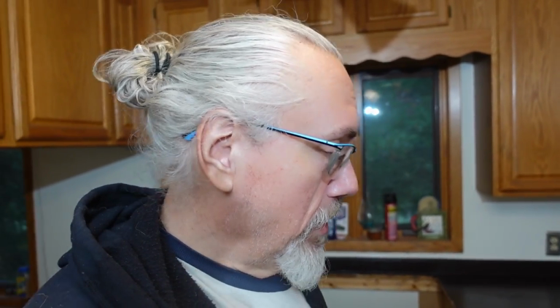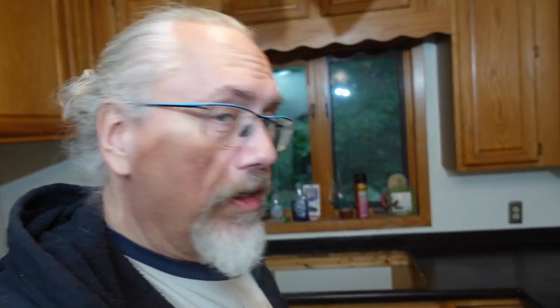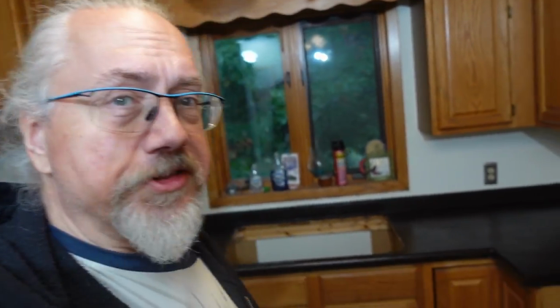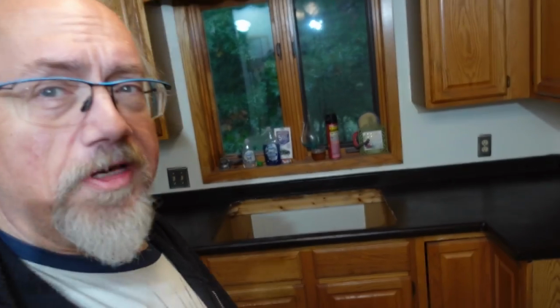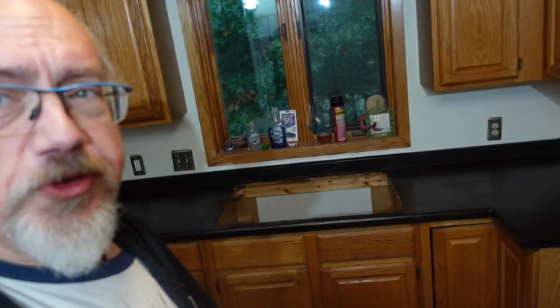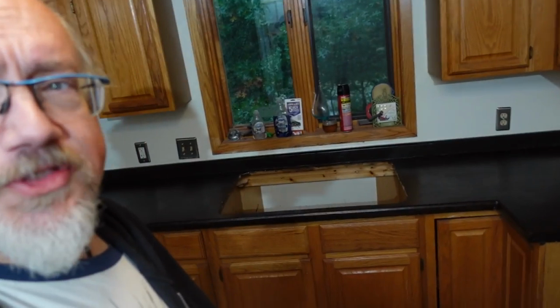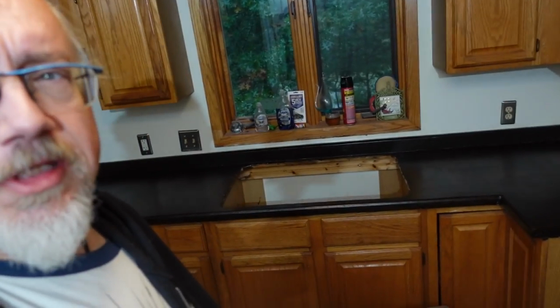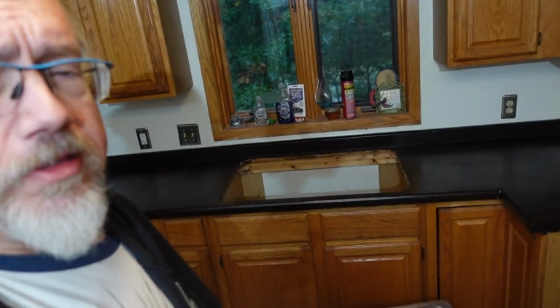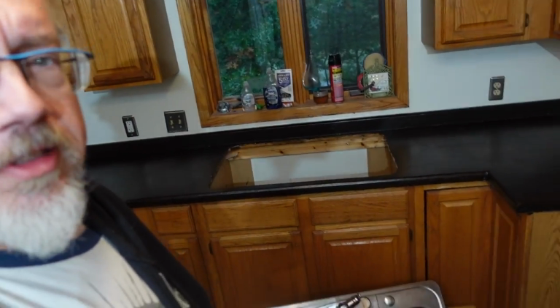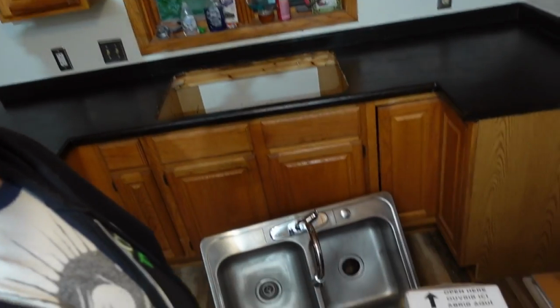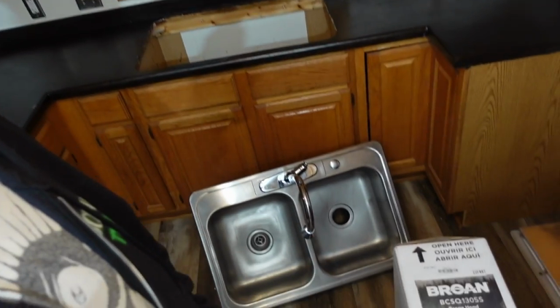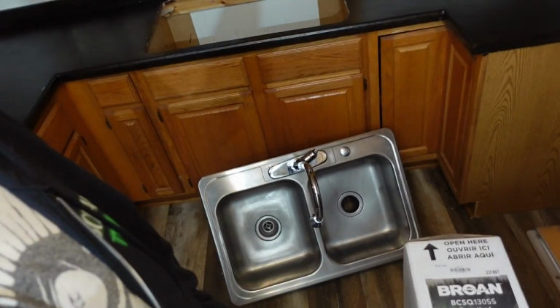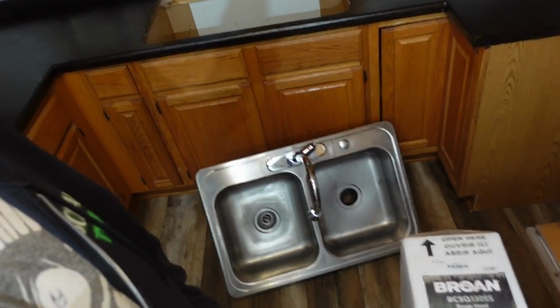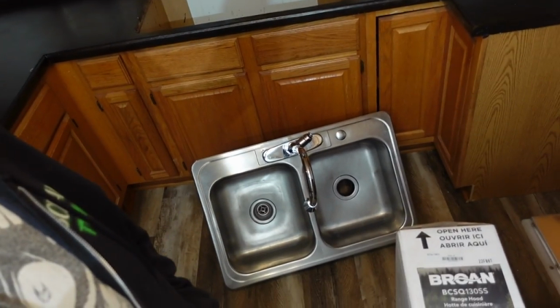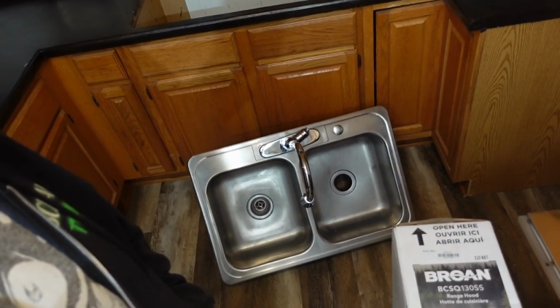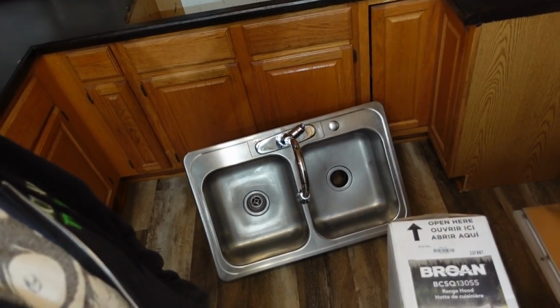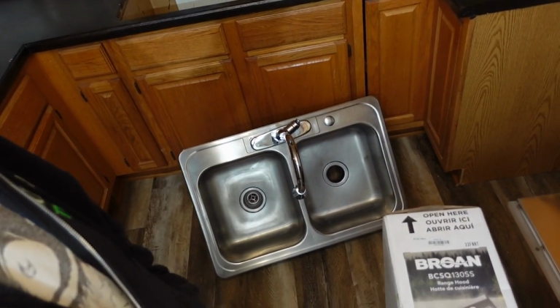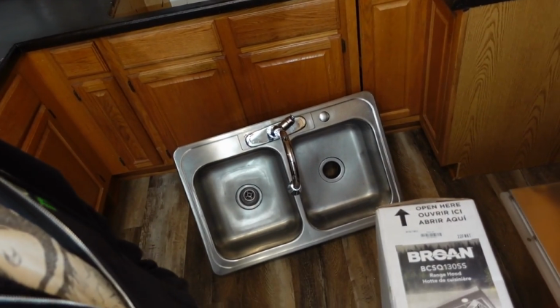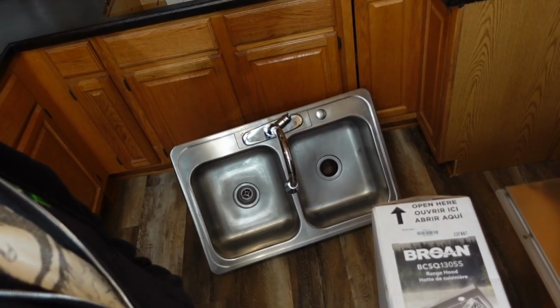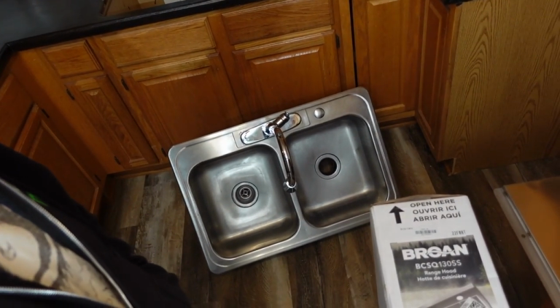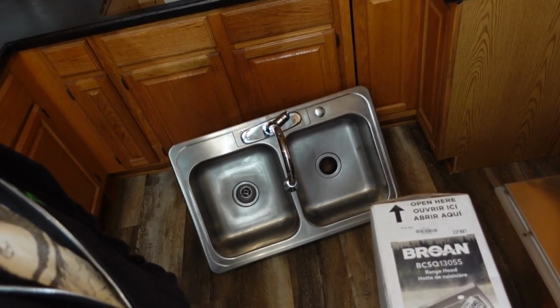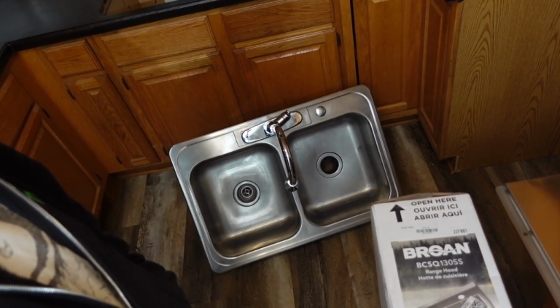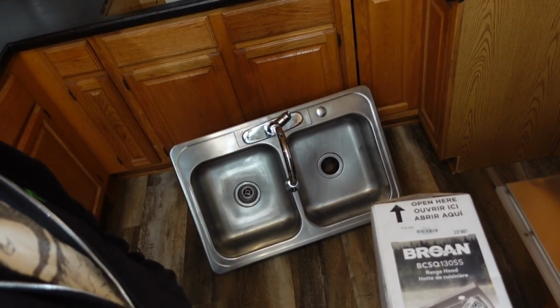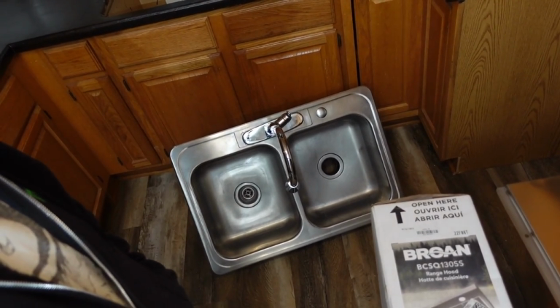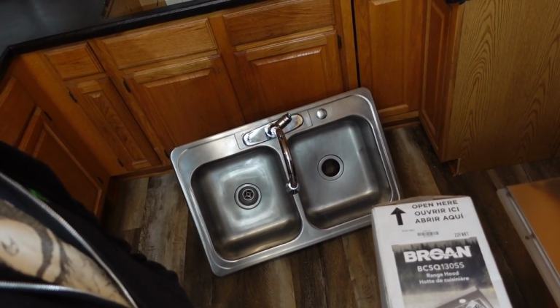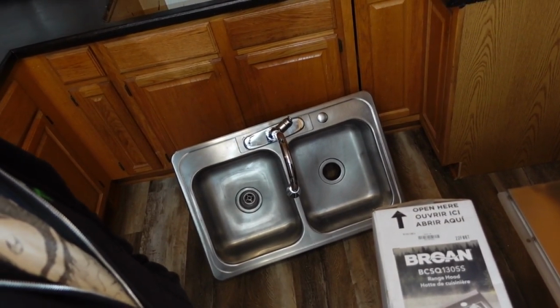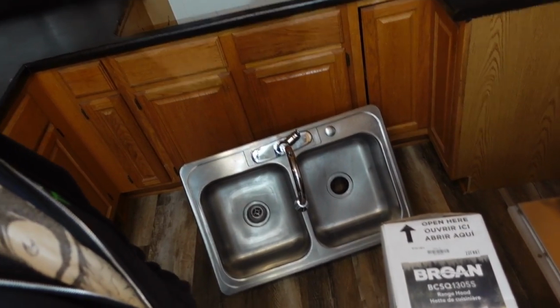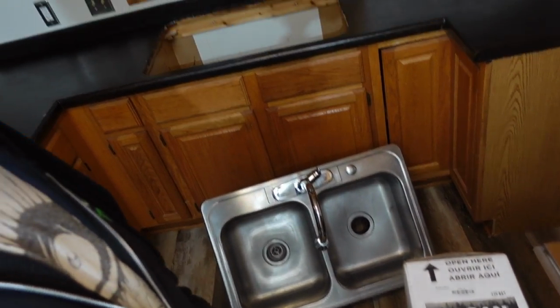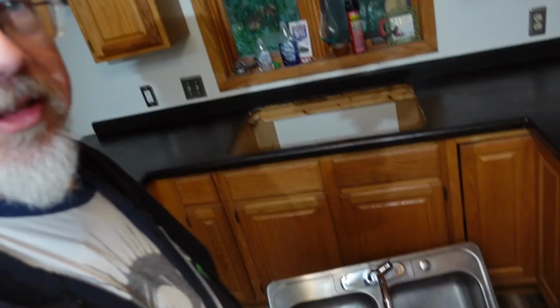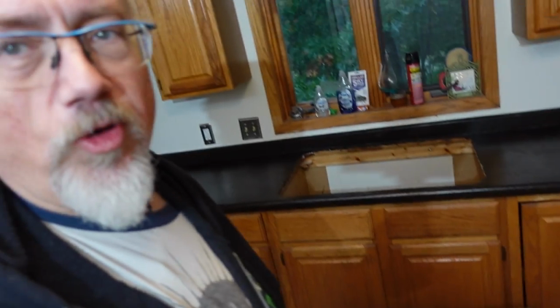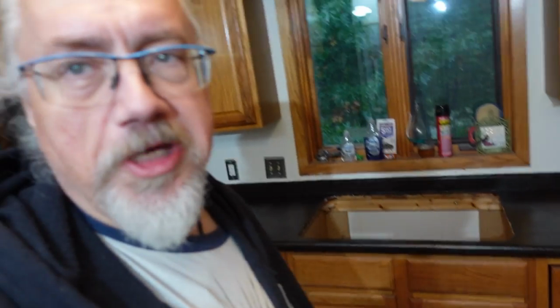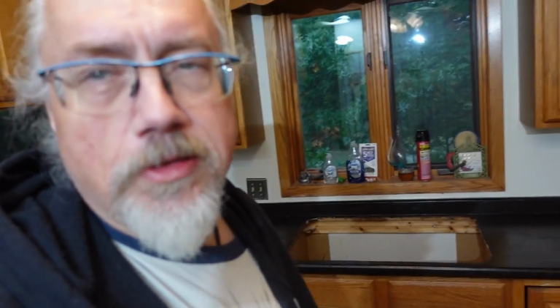I still have to put the sink in. I did get the sink cleaned up quite a bit, so it's ready to go back in.